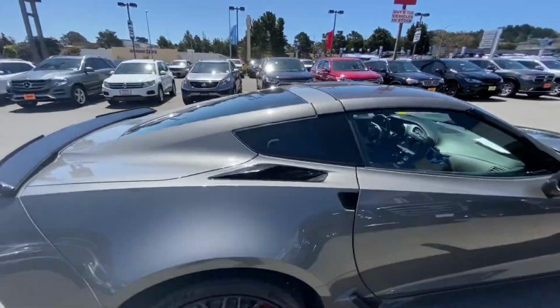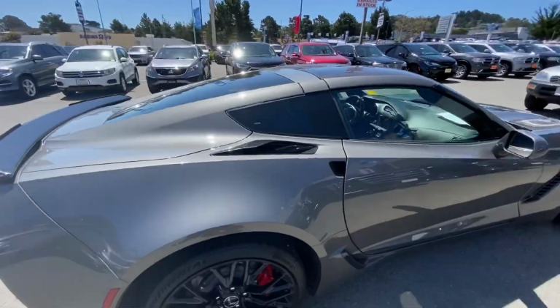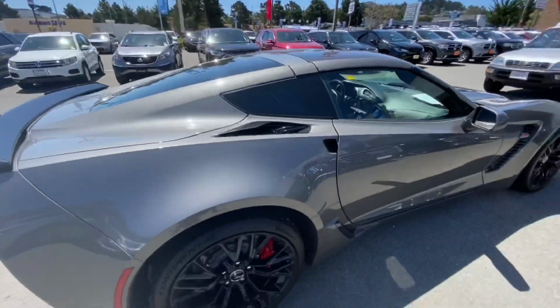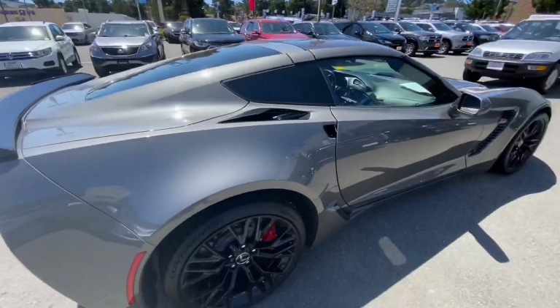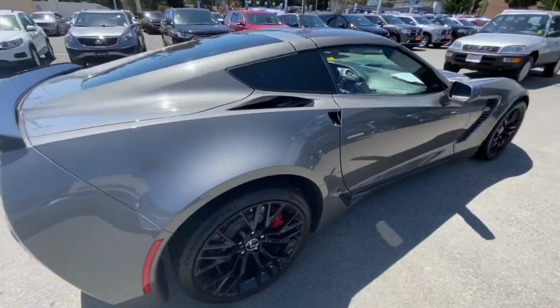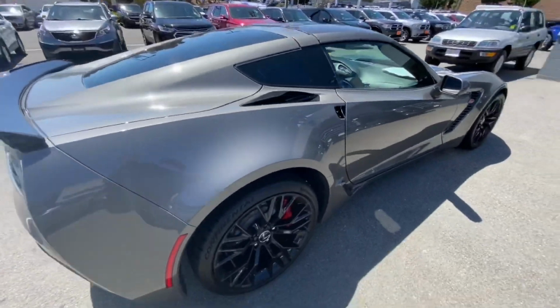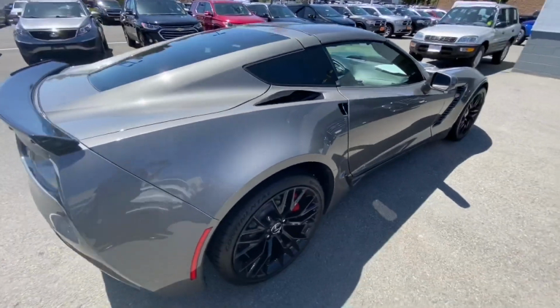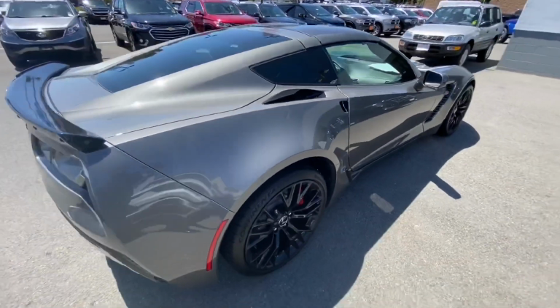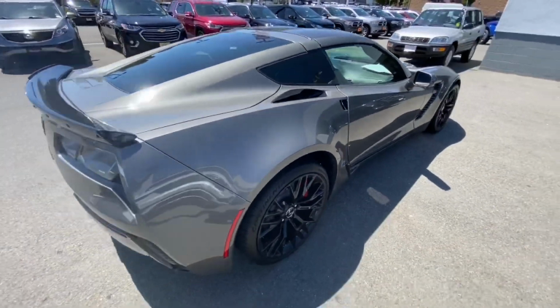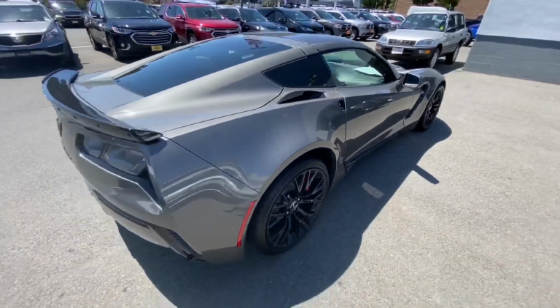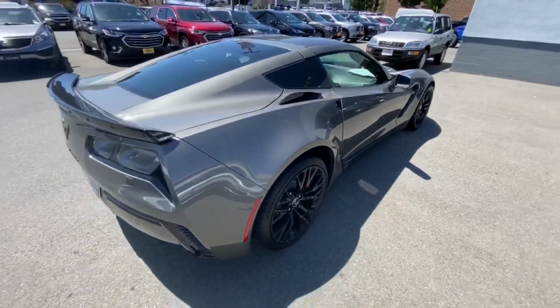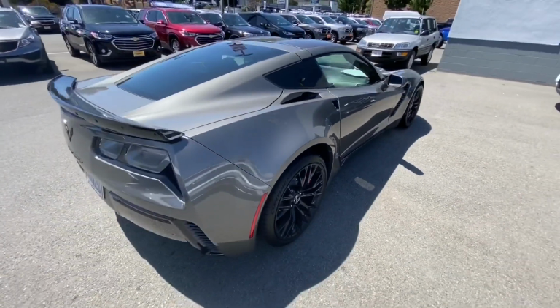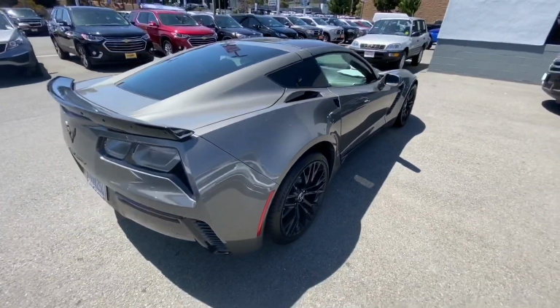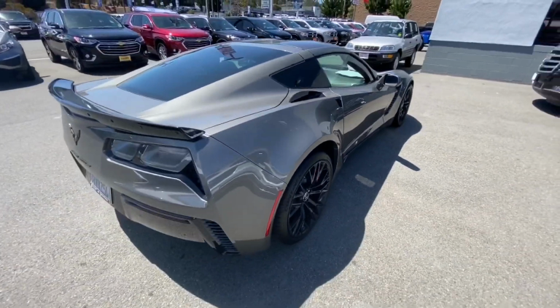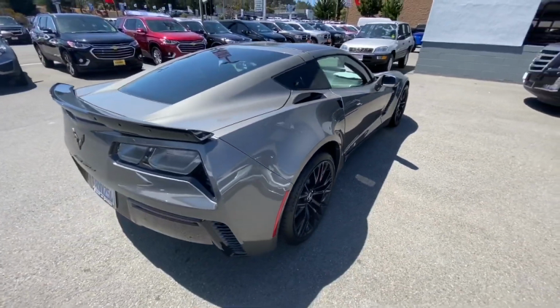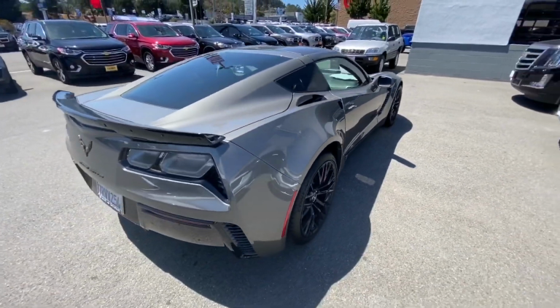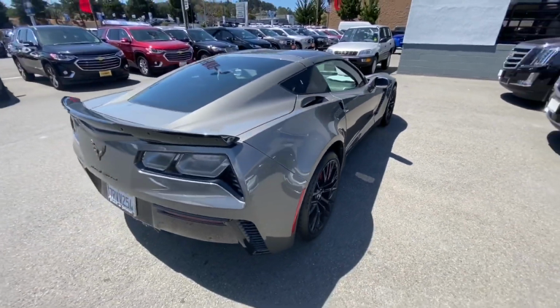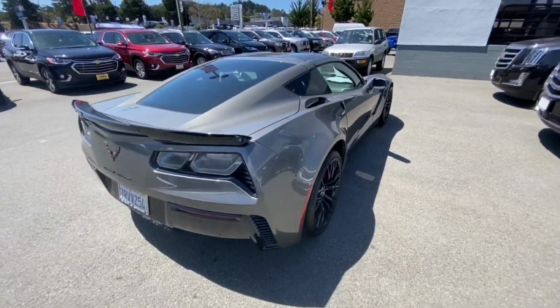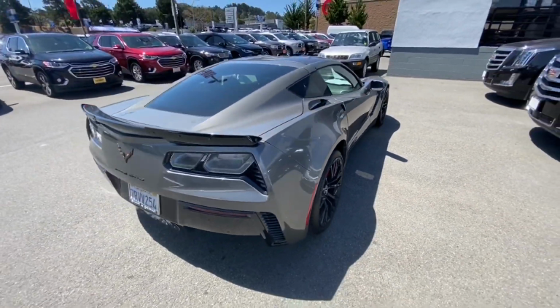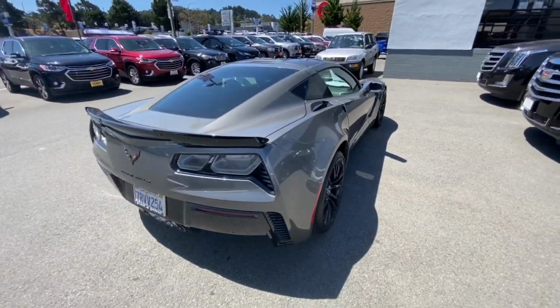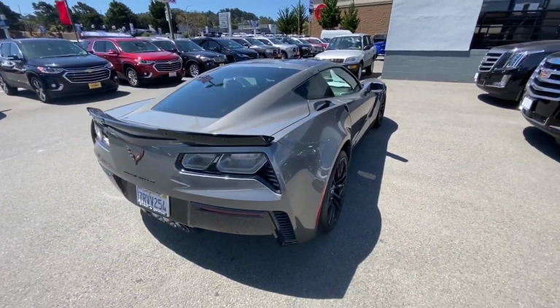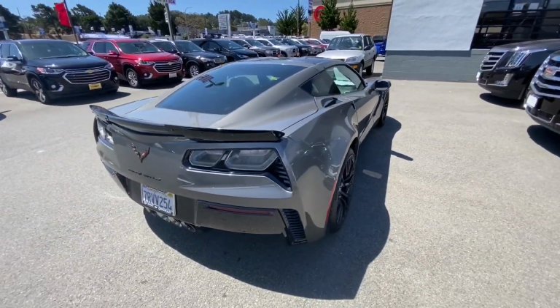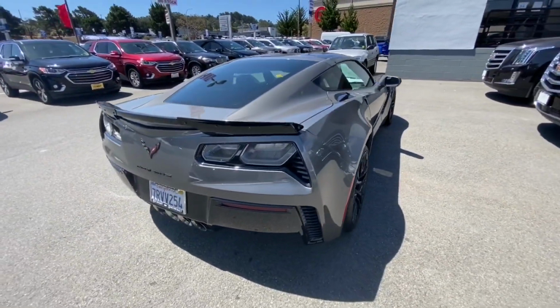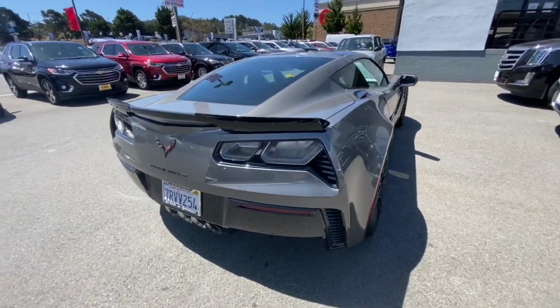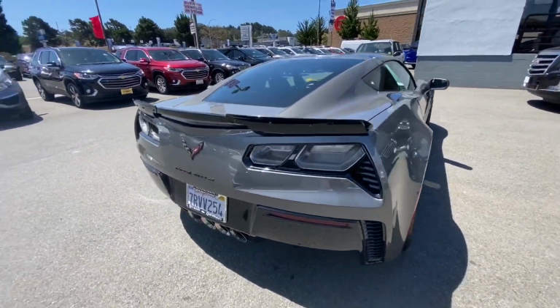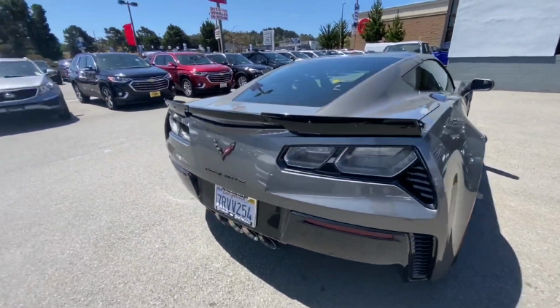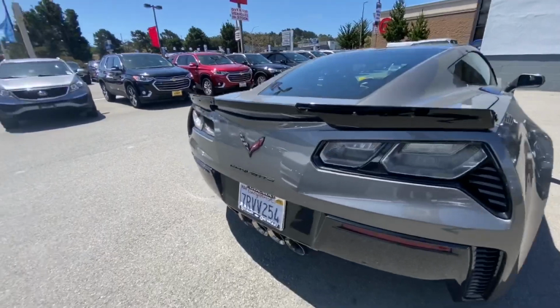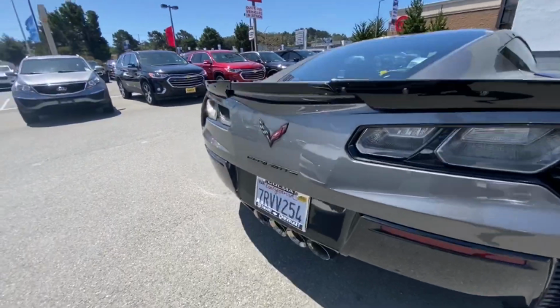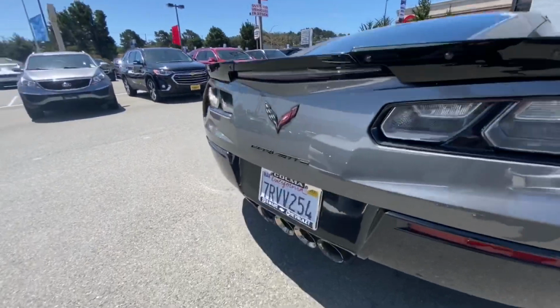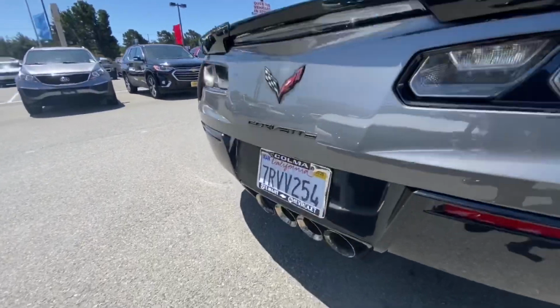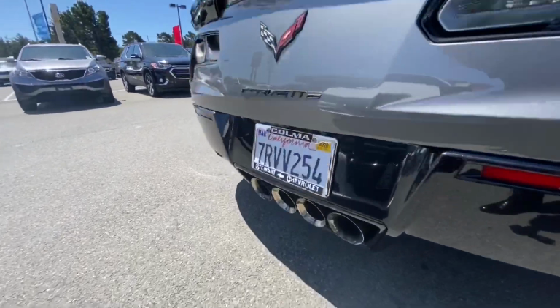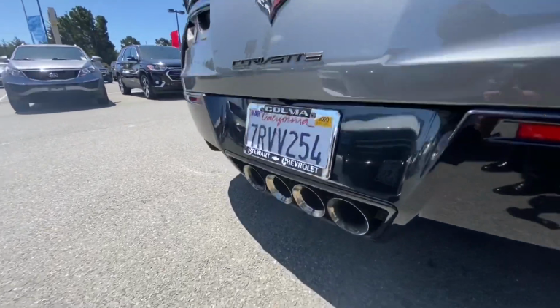And in the back, equipped with the quad exhaust tips.